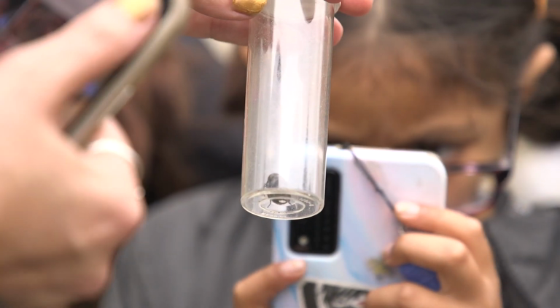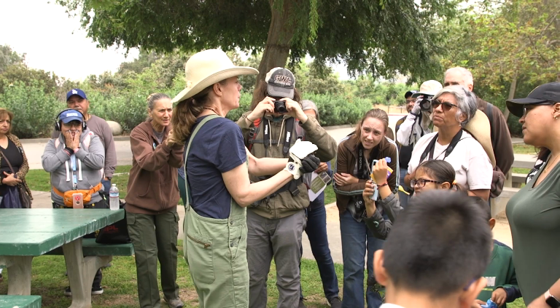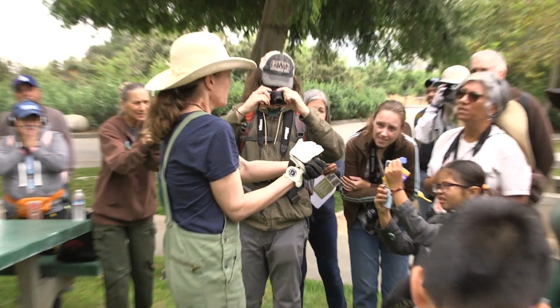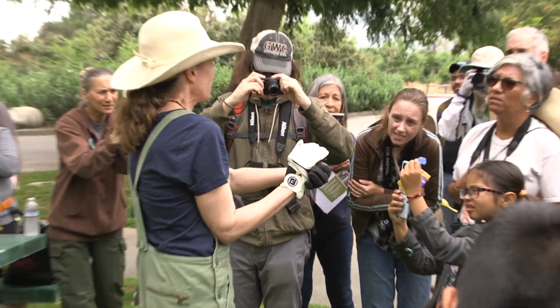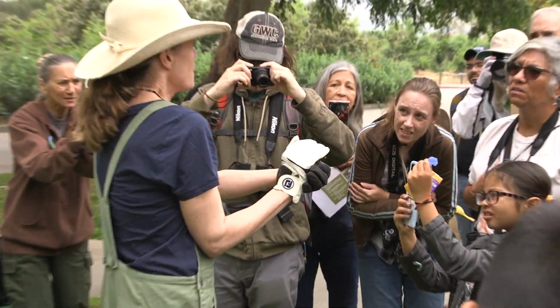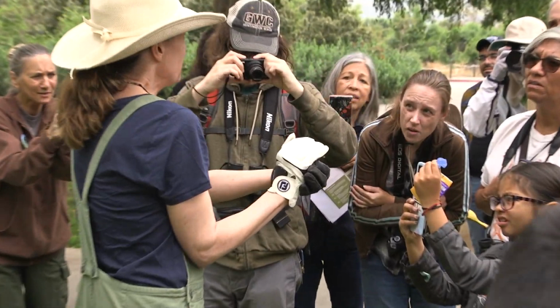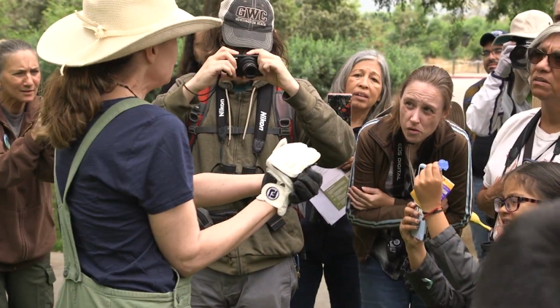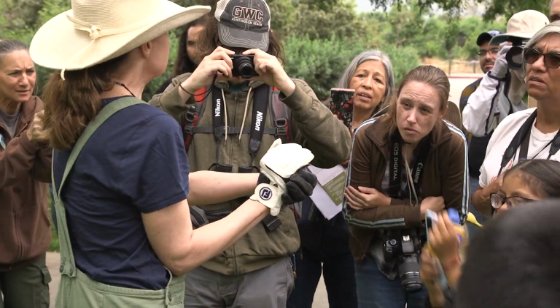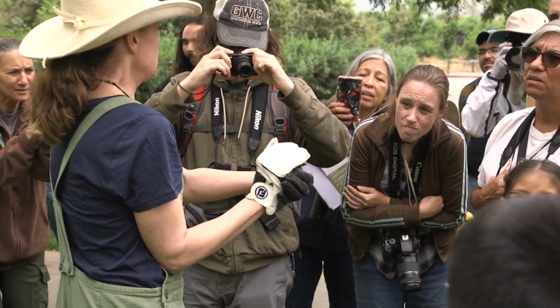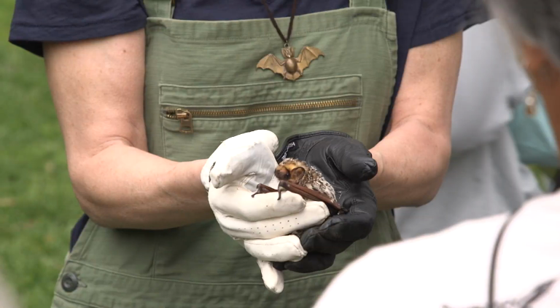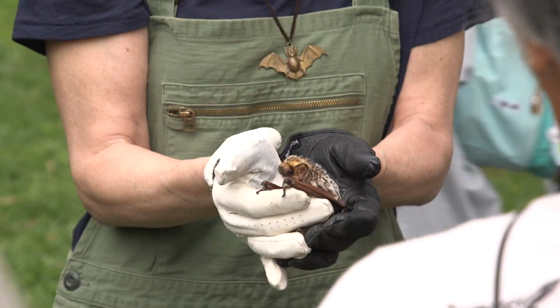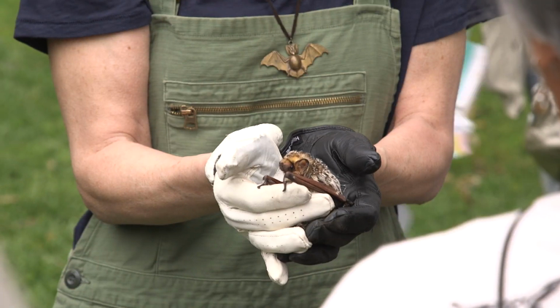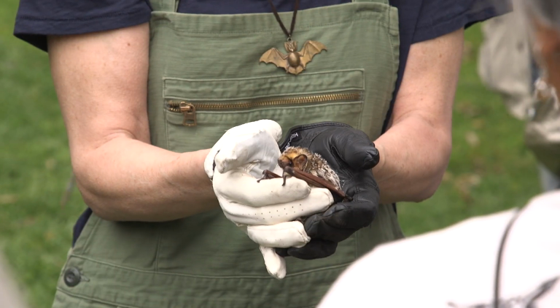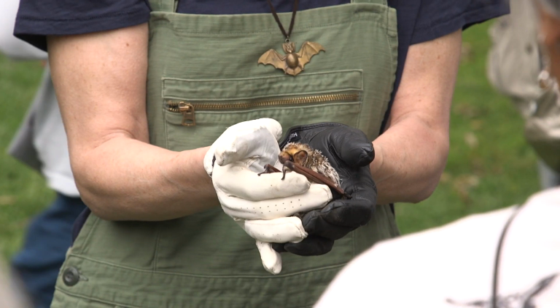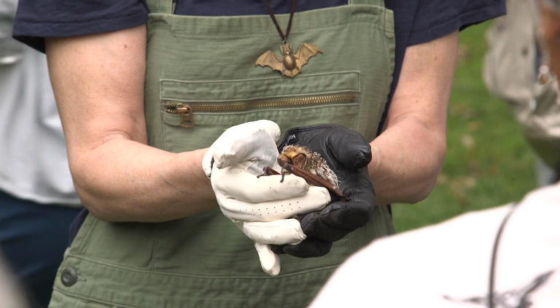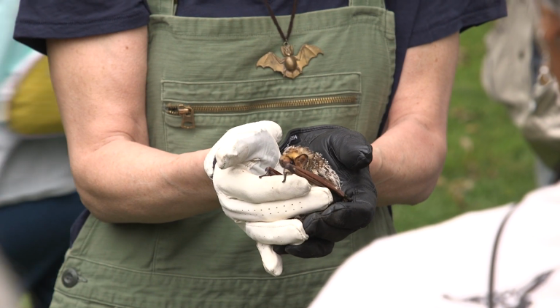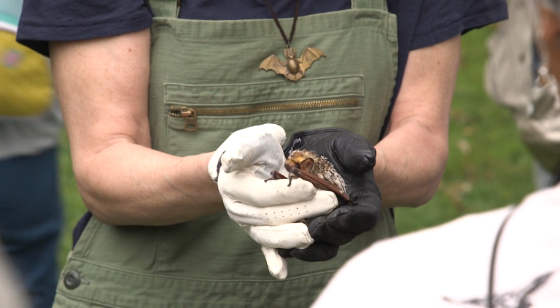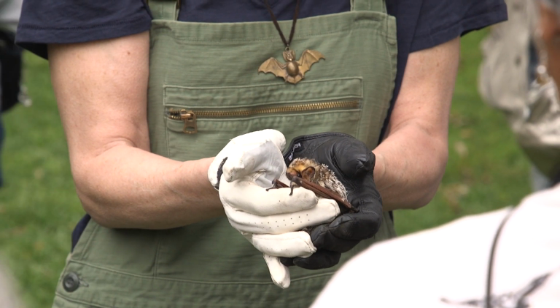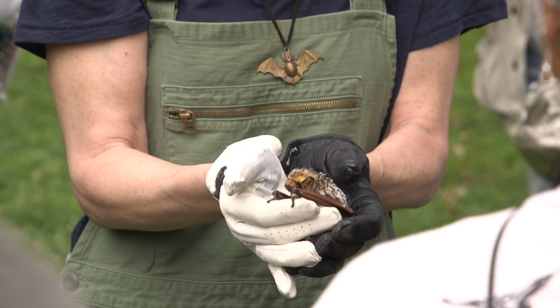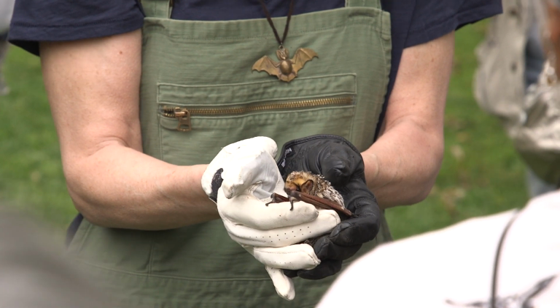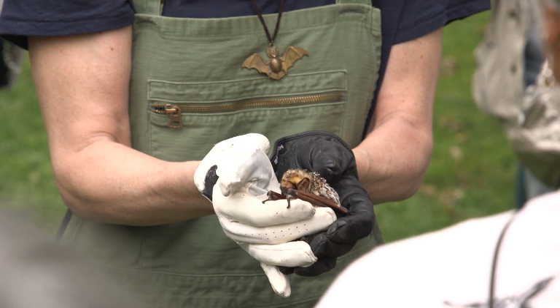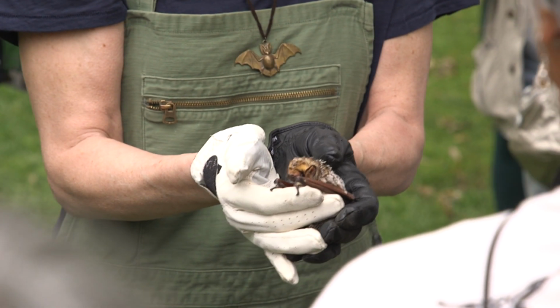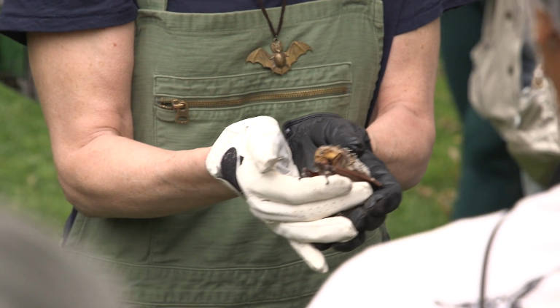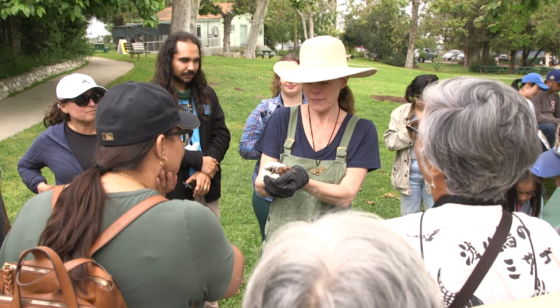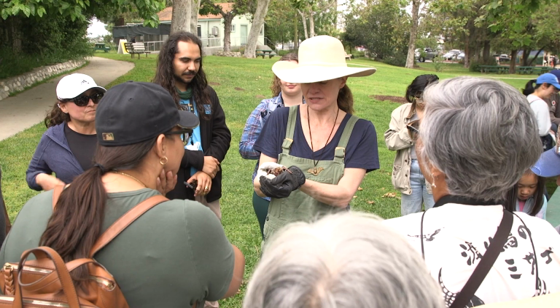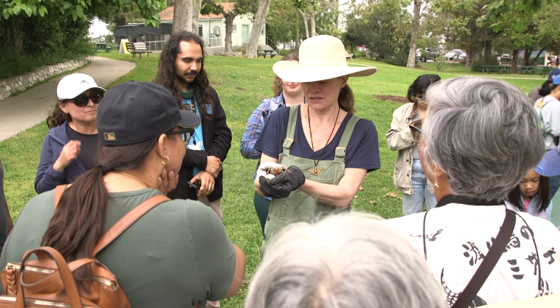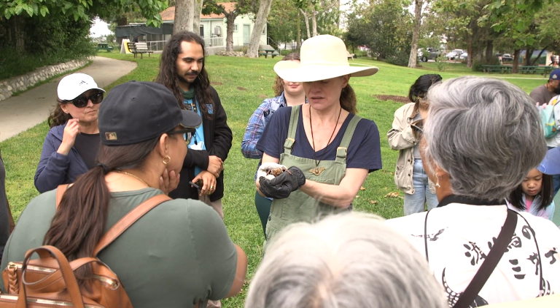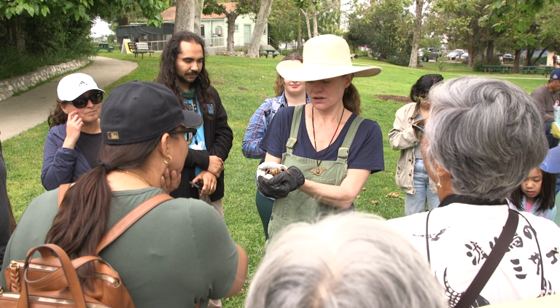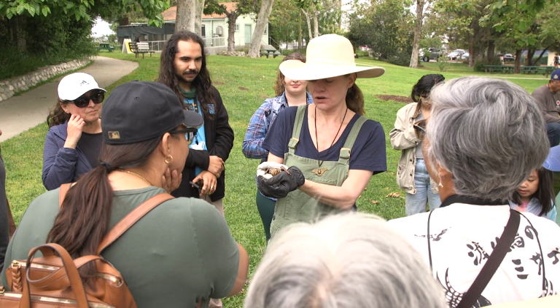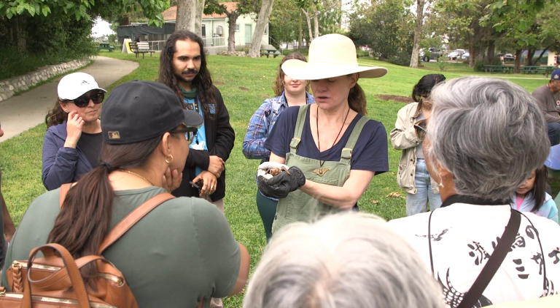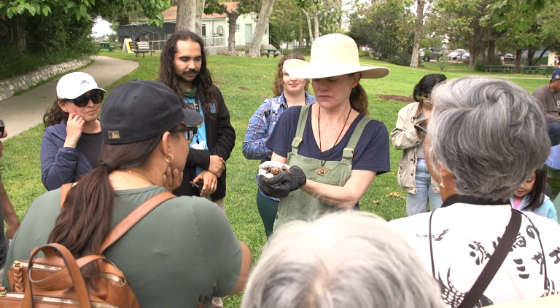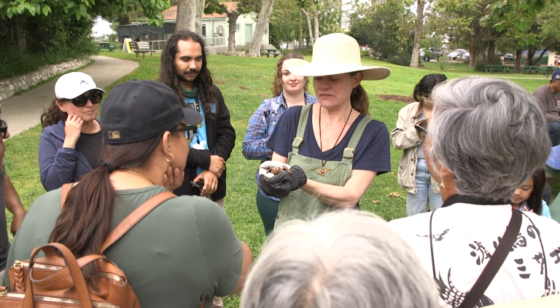We're also here with specimens to show off local nature that we have in our collections that also live here in our neighborhoods.